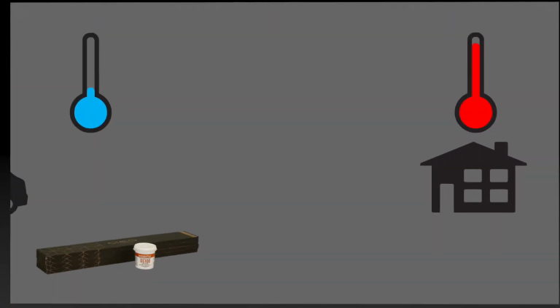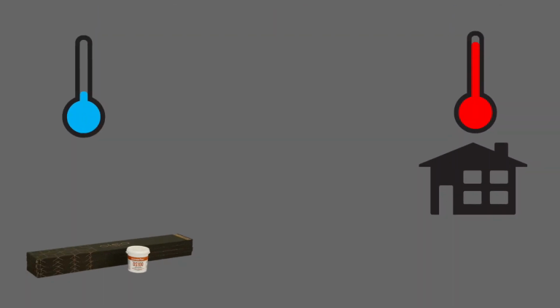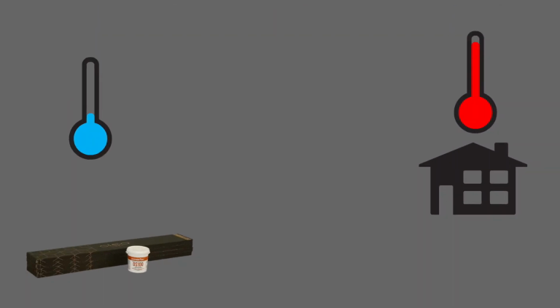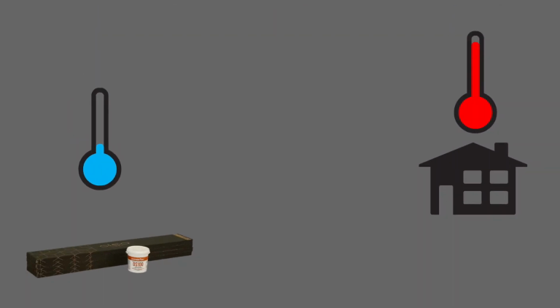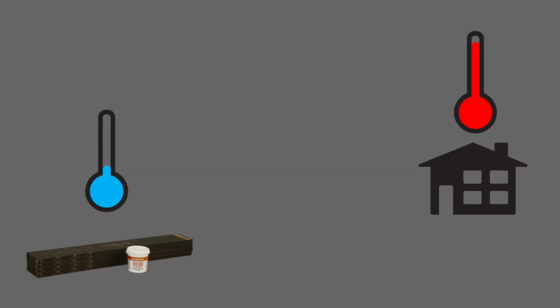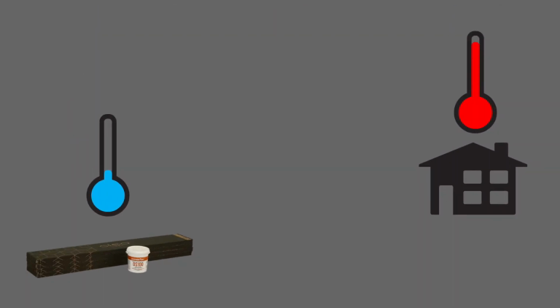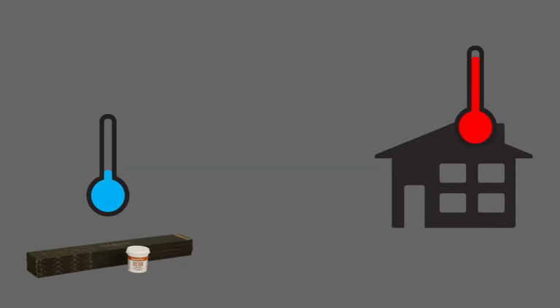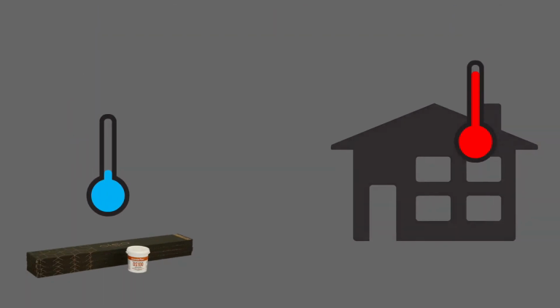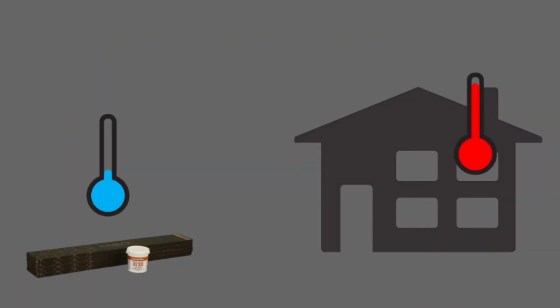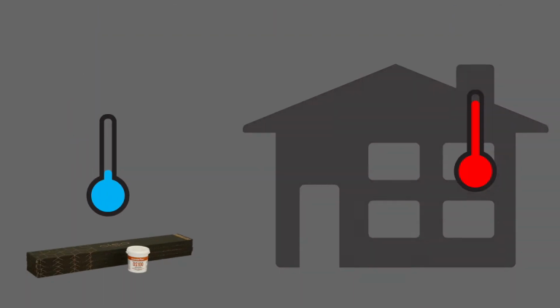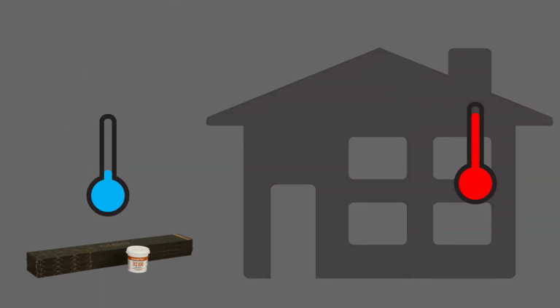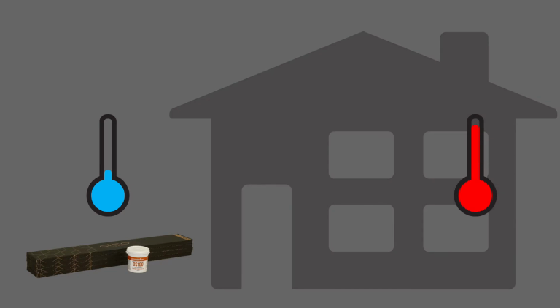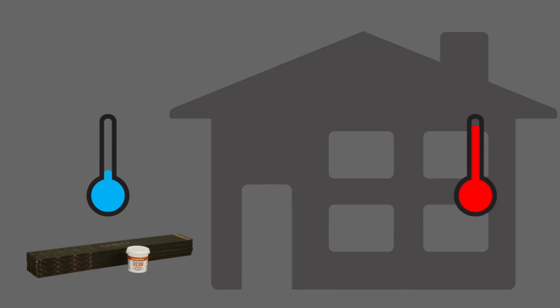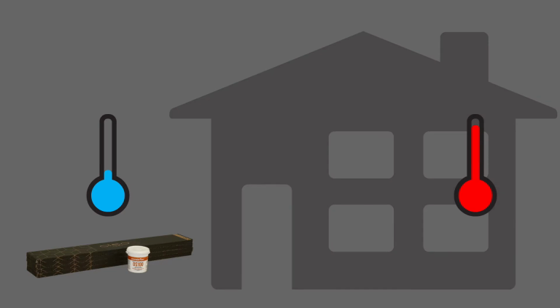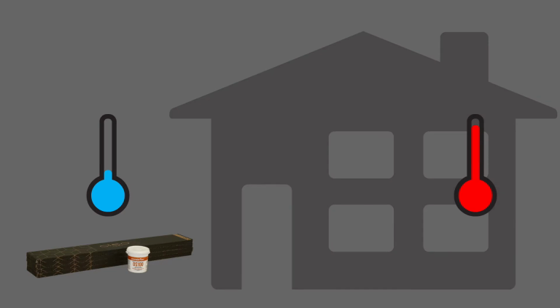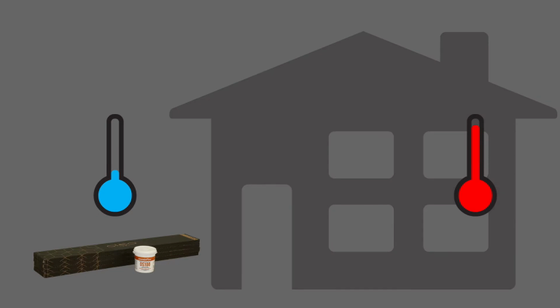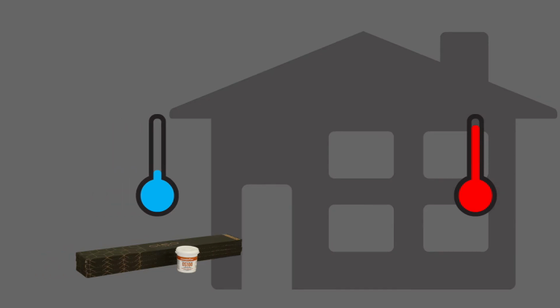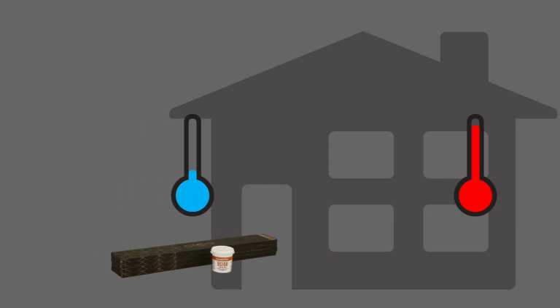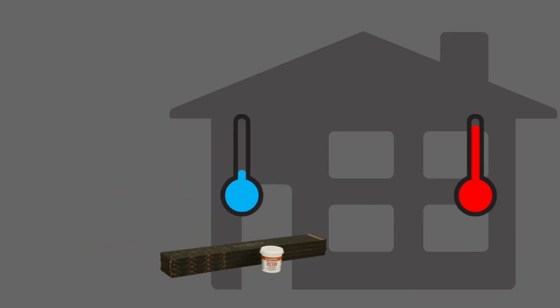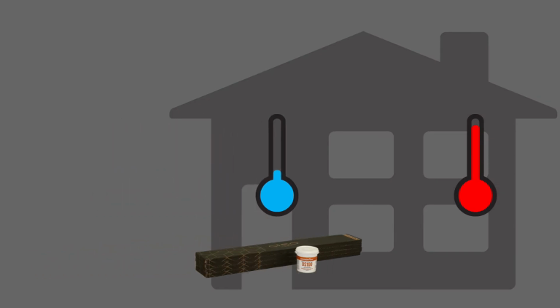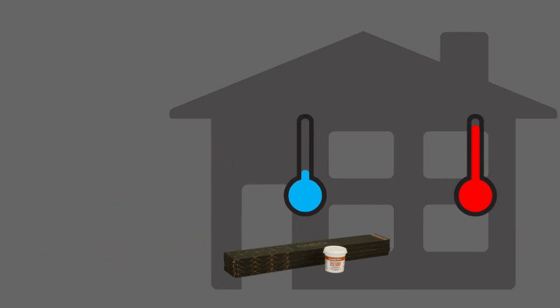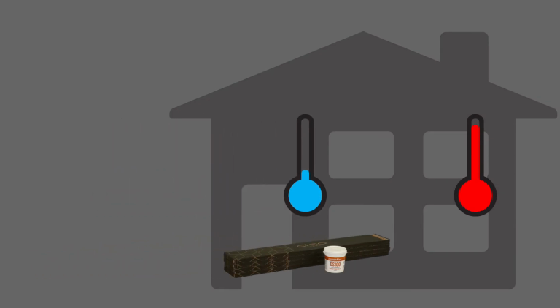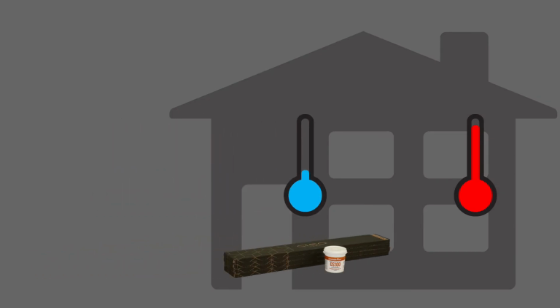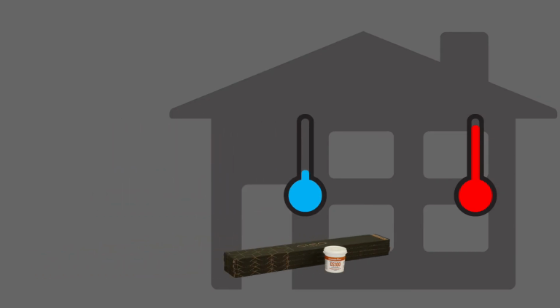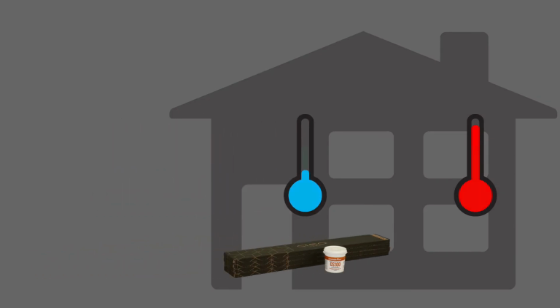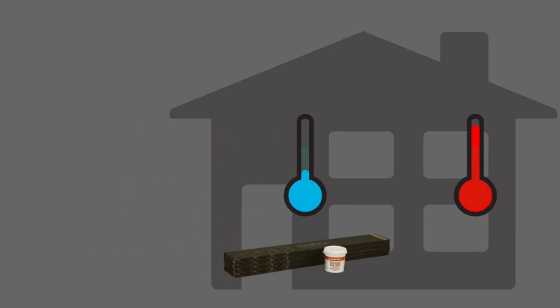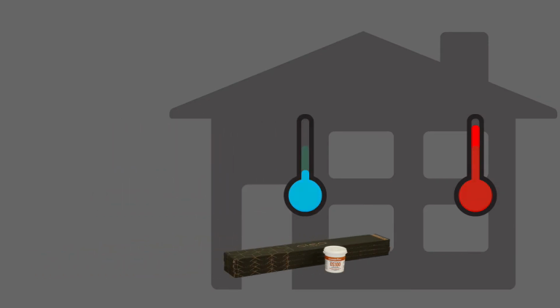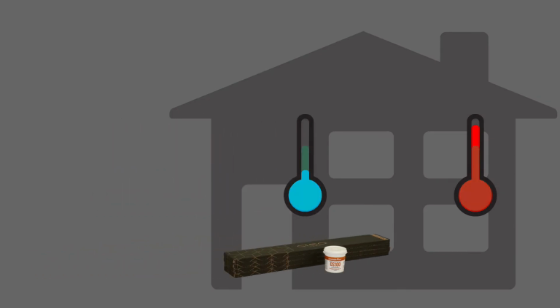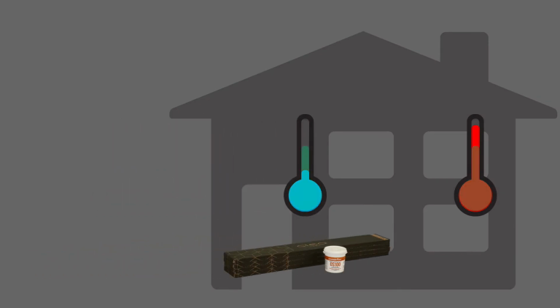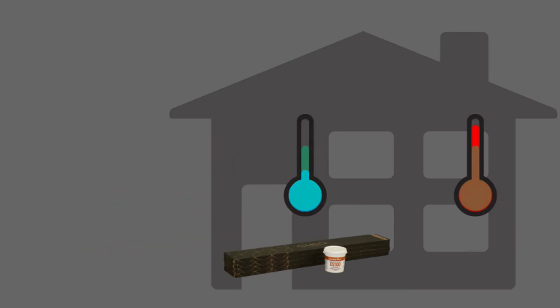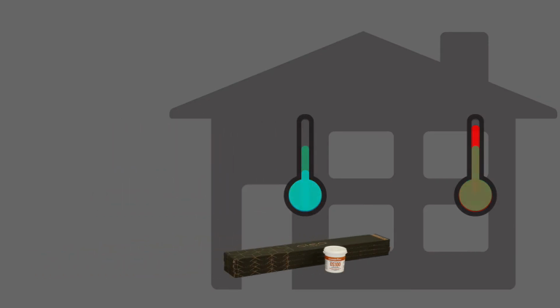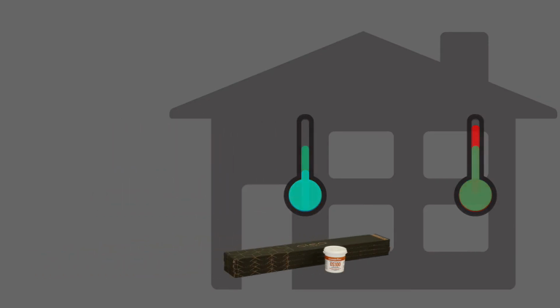For boxed and rolled products, we're talking about 48 hours. For remodel work, it's a little easier to get to.